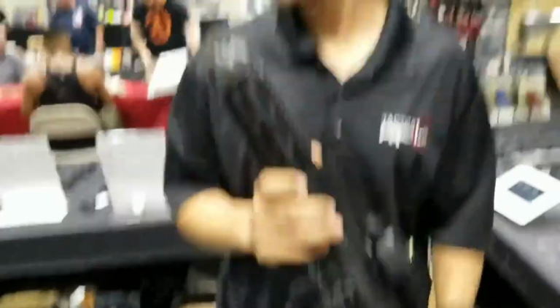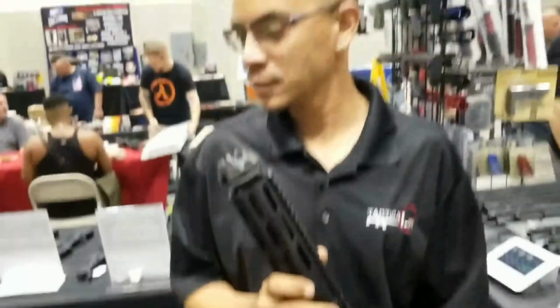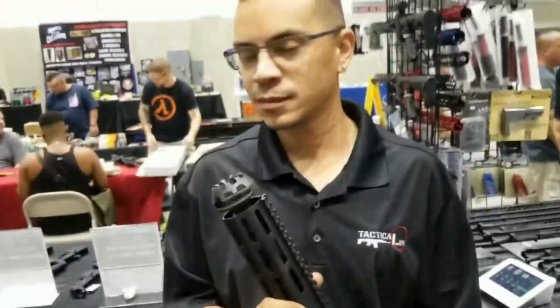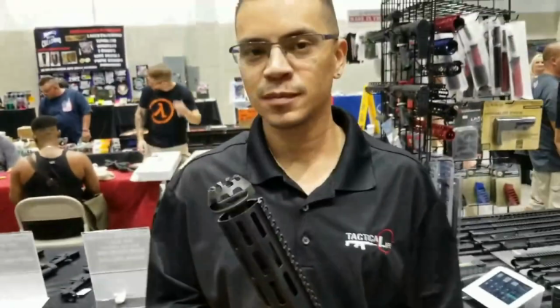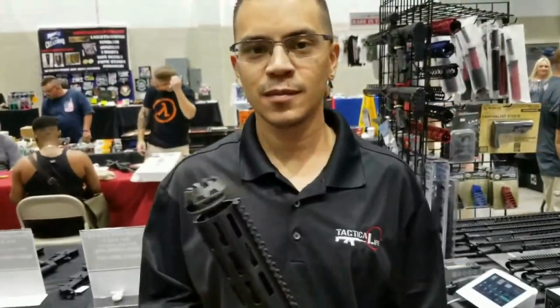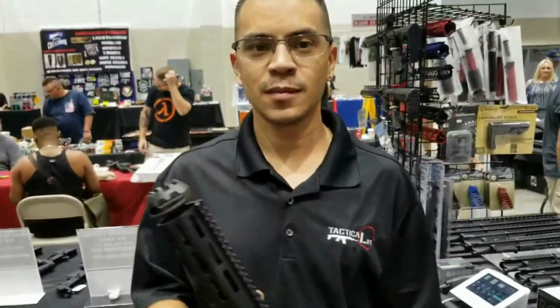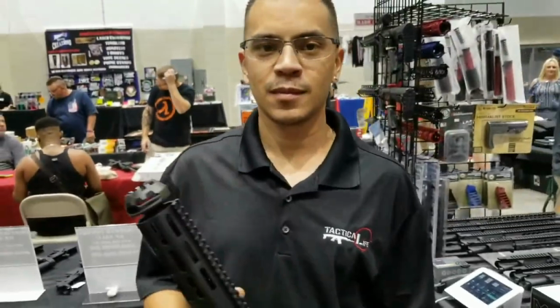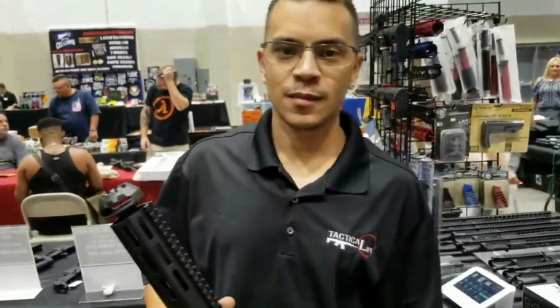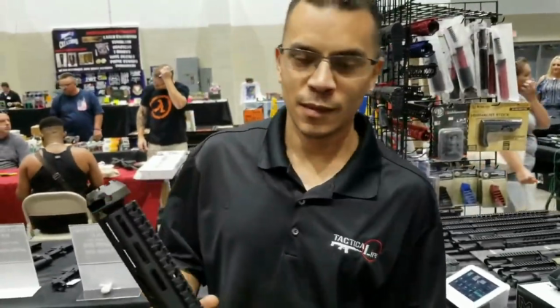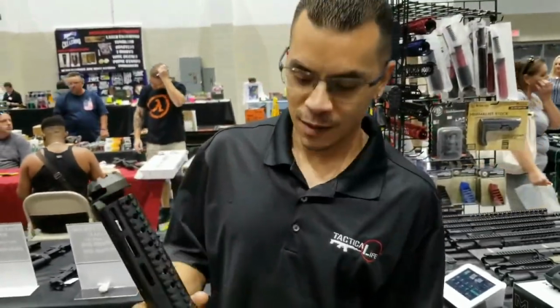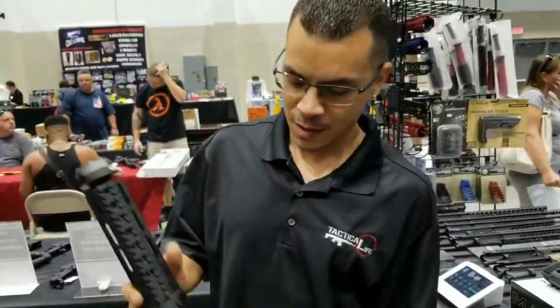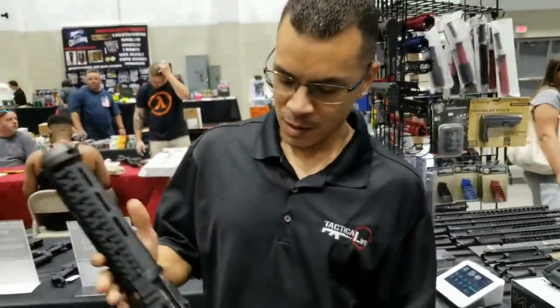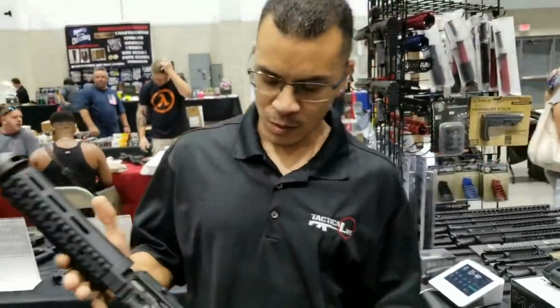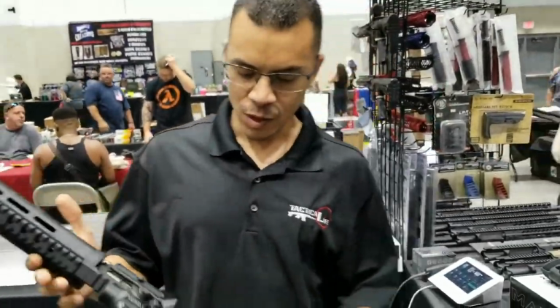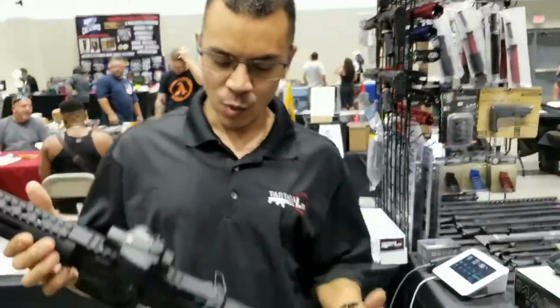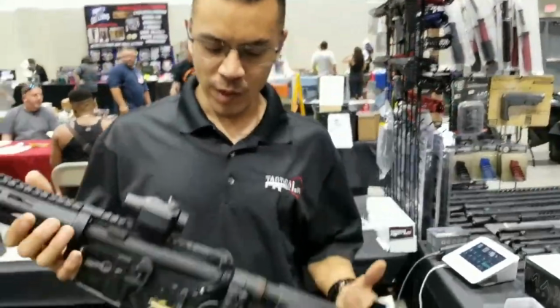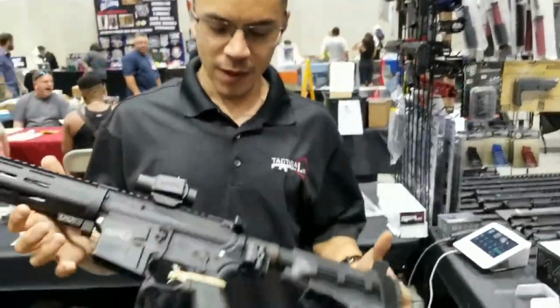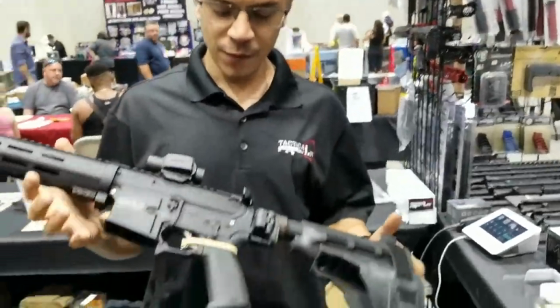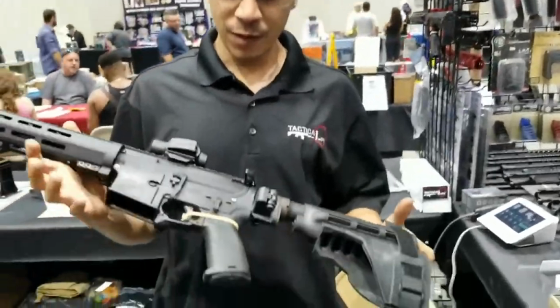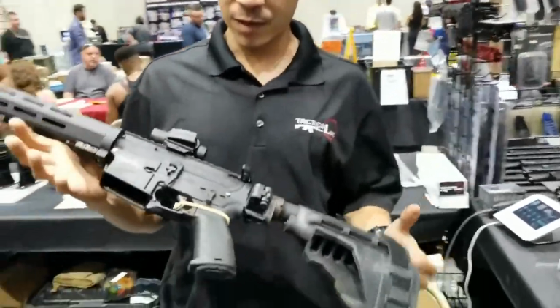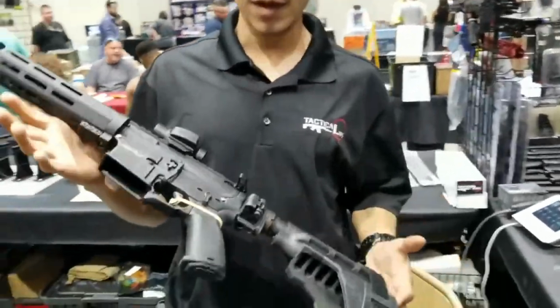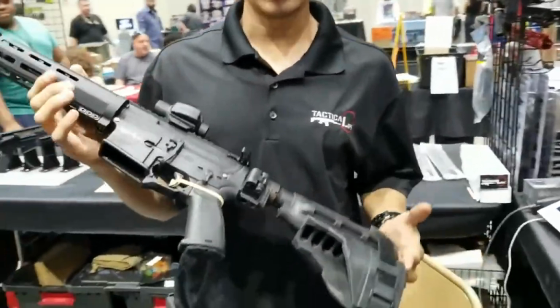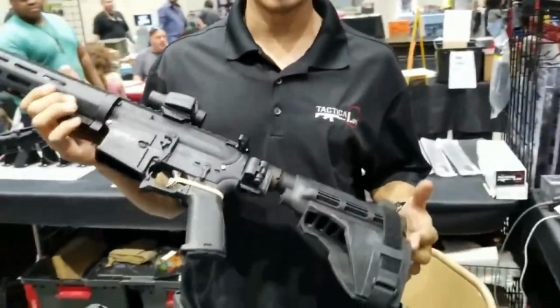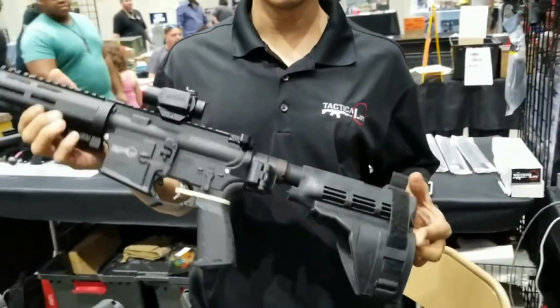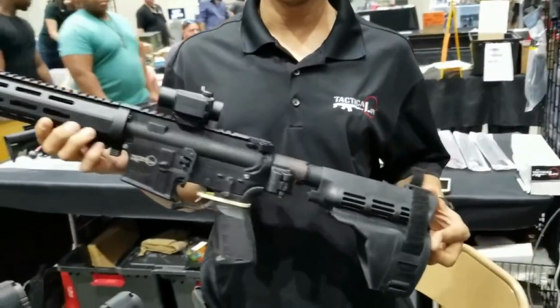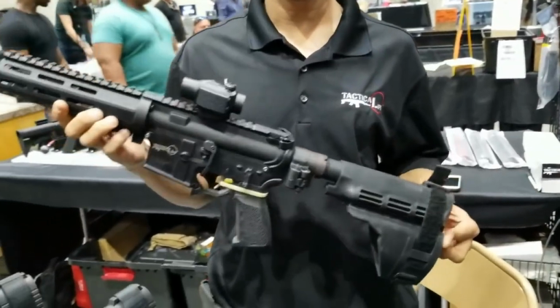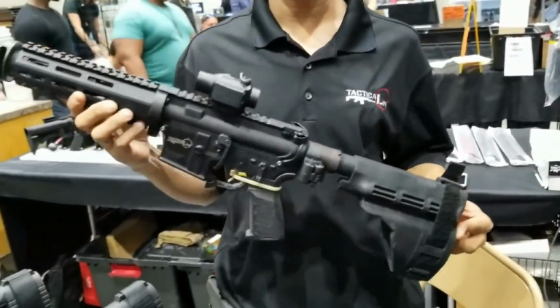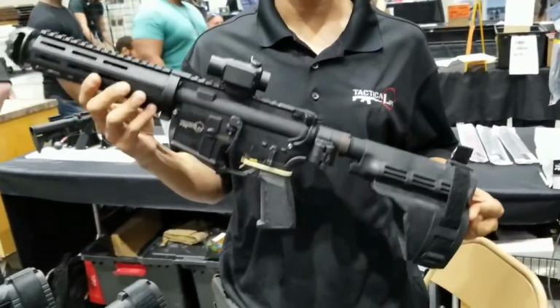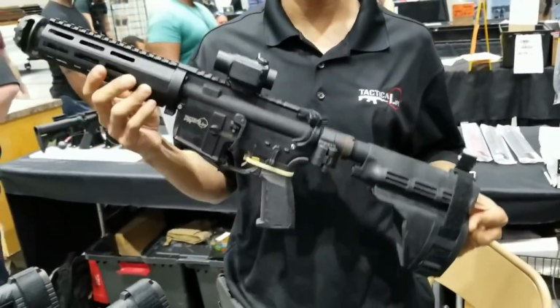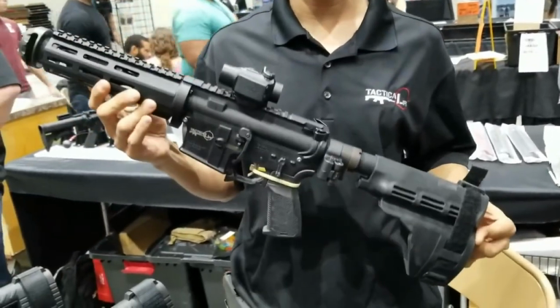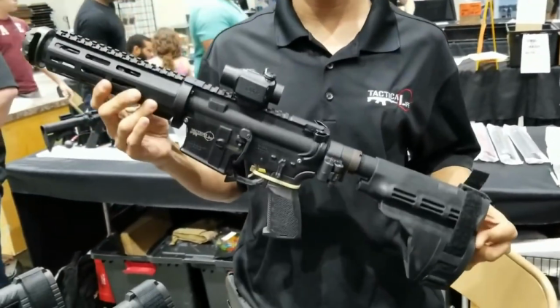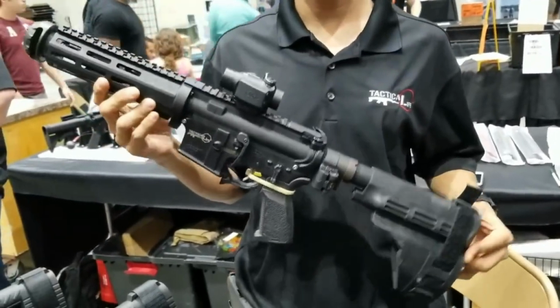Sean, tell me what you got there. Well, what we have here is an AR pistol. This is our takedown pistol.